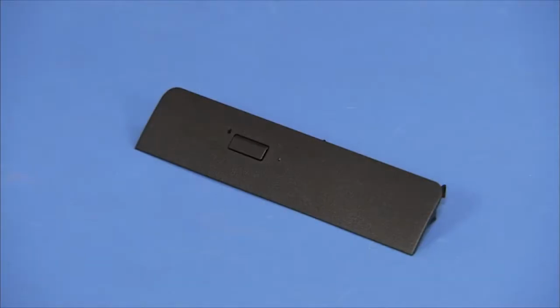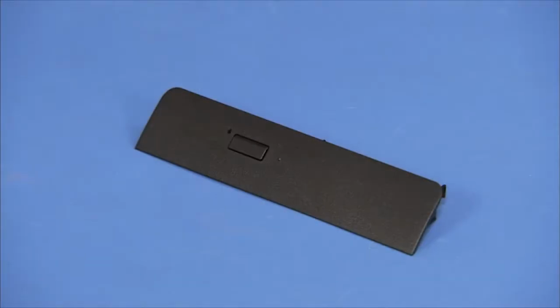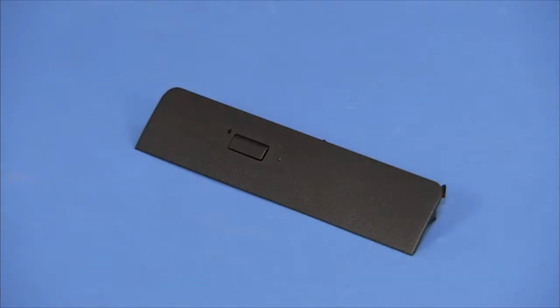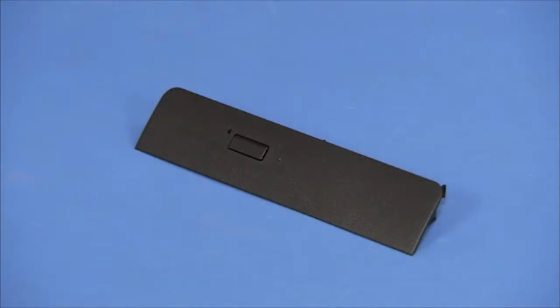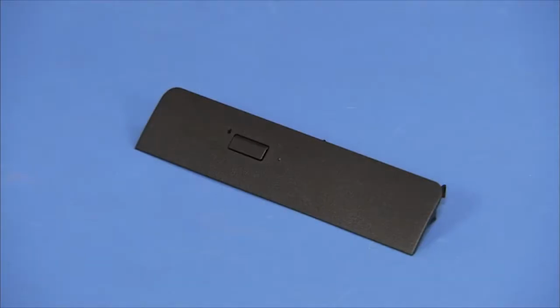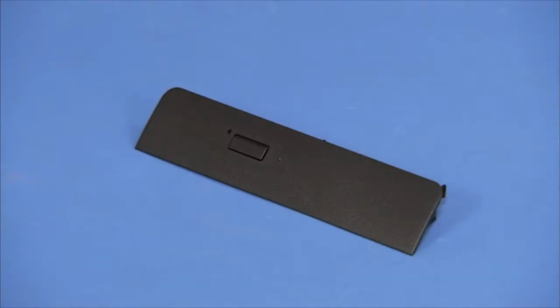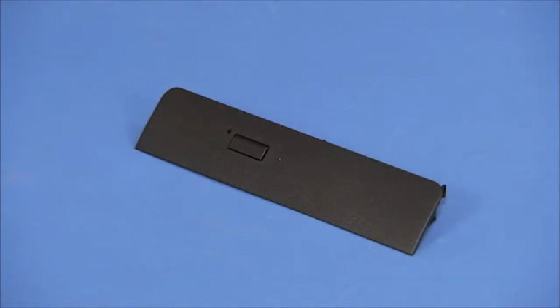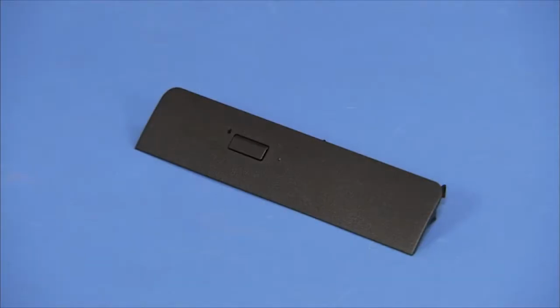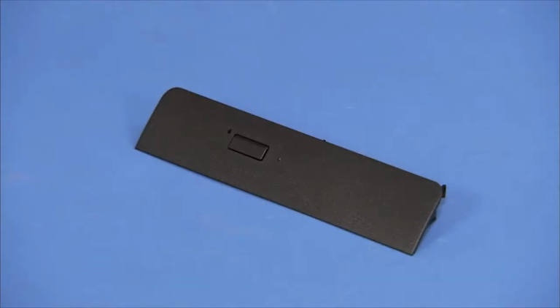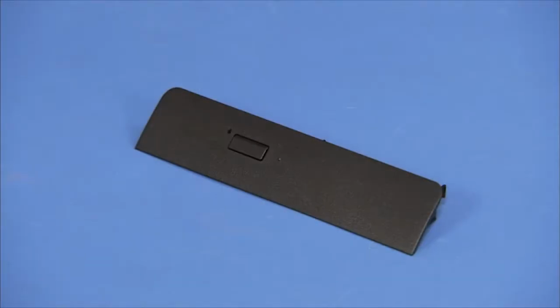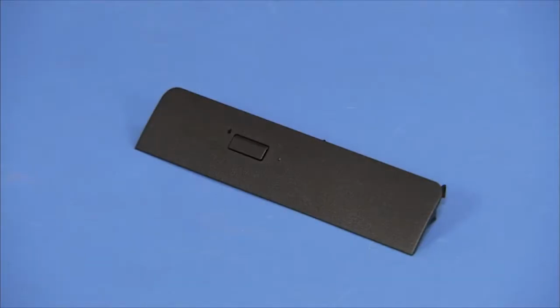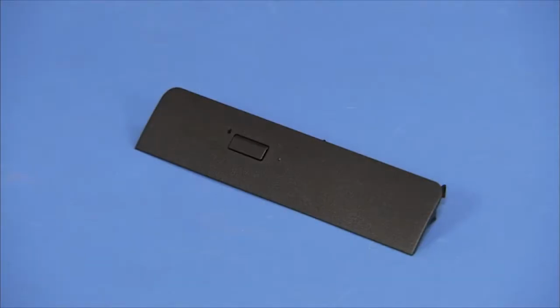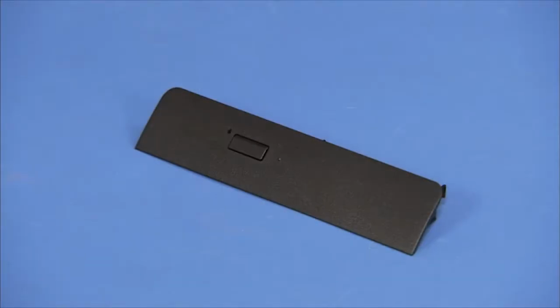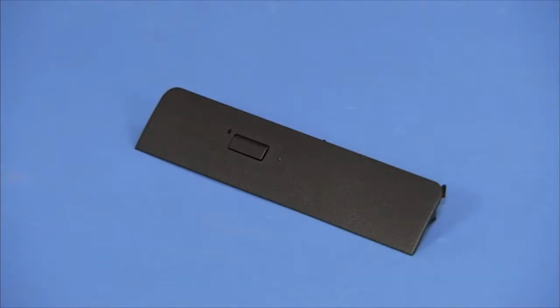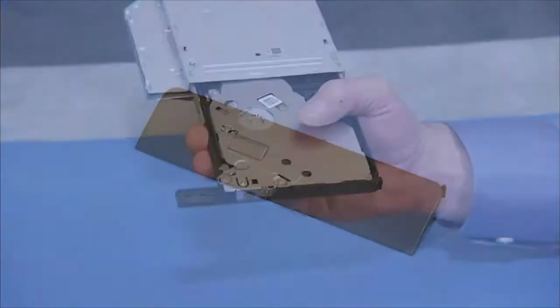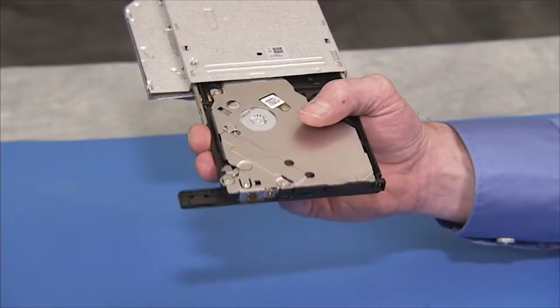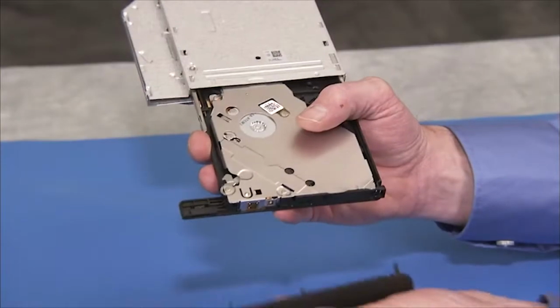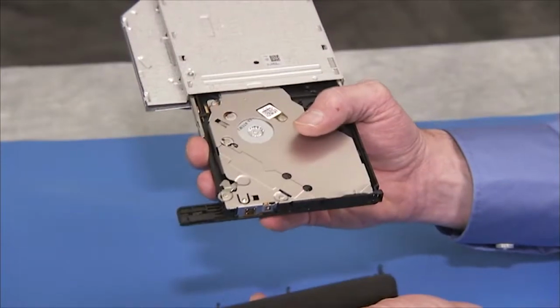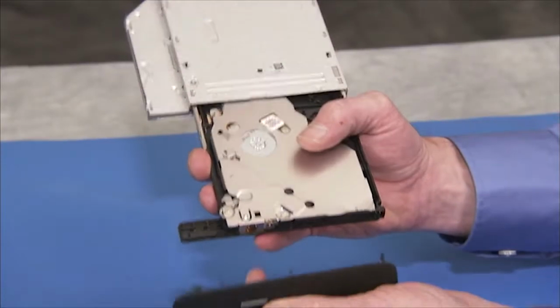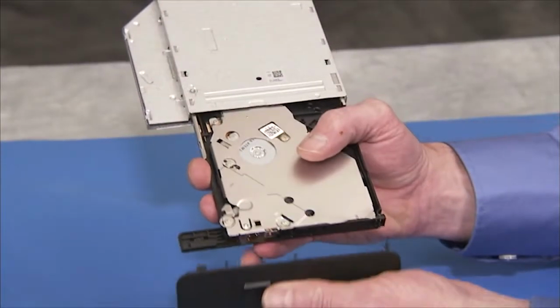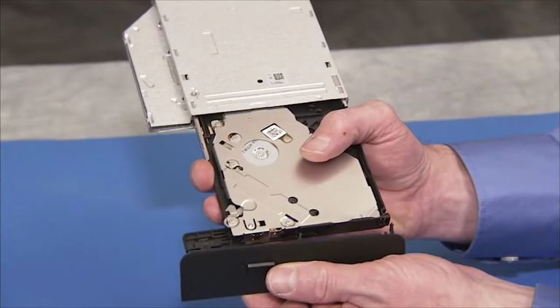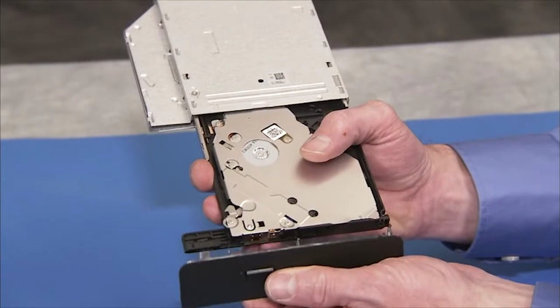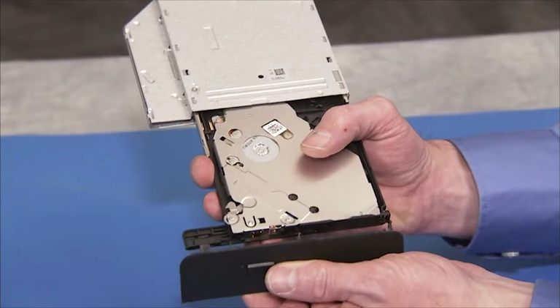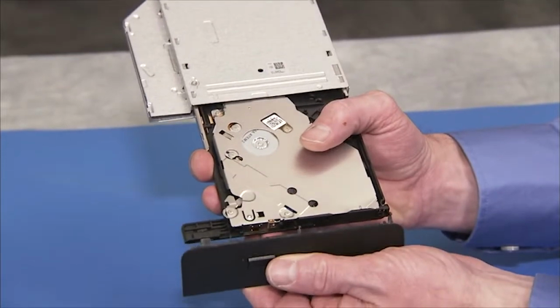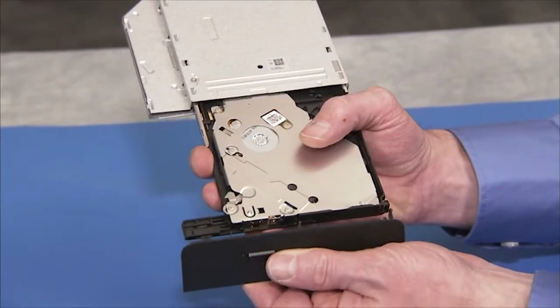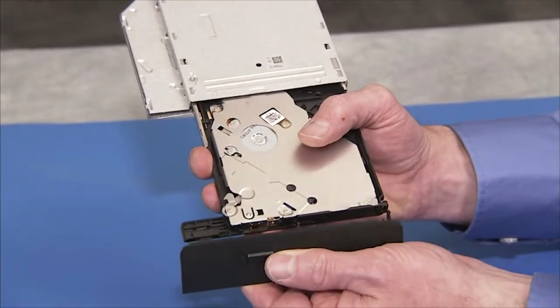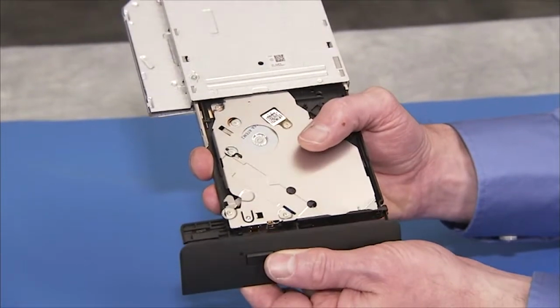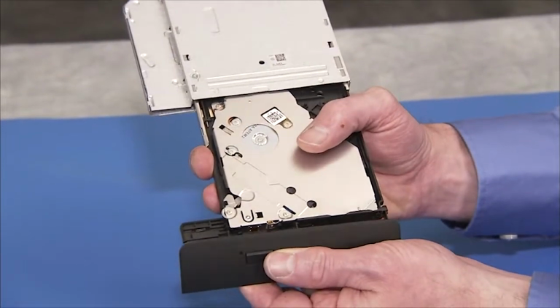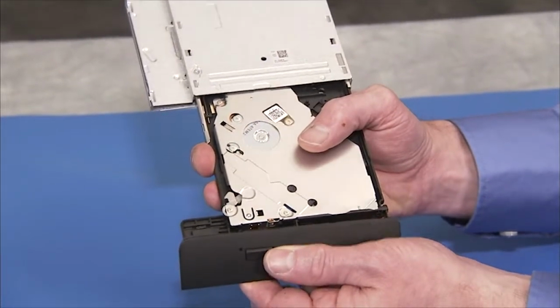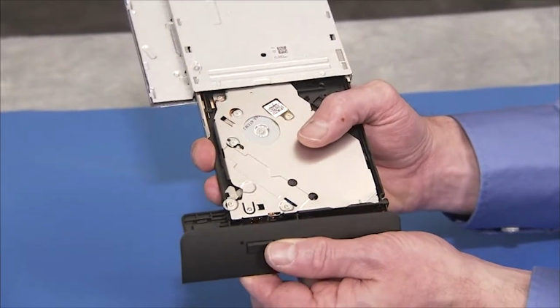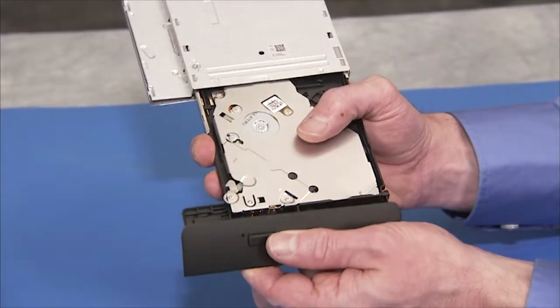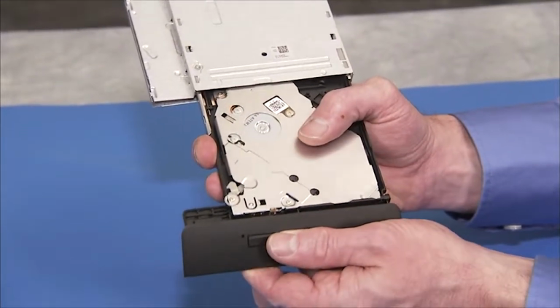If installing an optical drive bezel on a new drive, press the bezel onto the optical drive until all its tabs are secure.